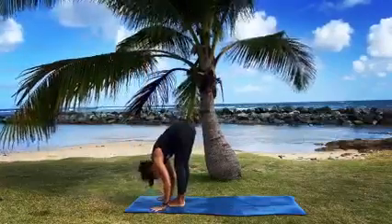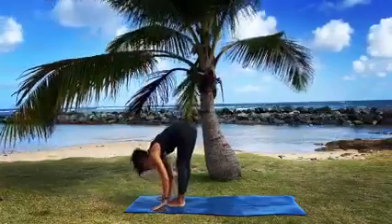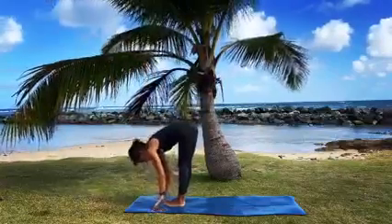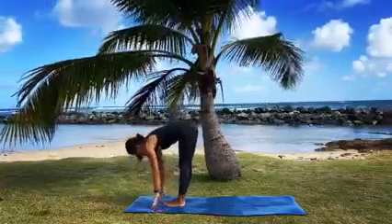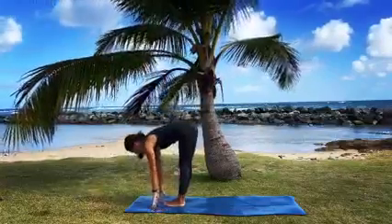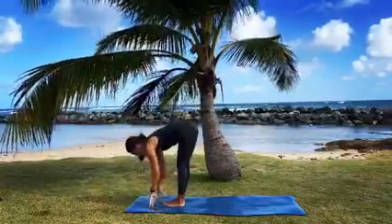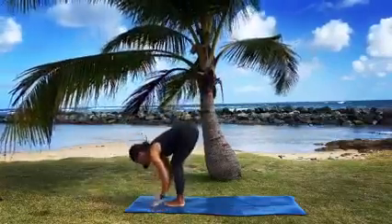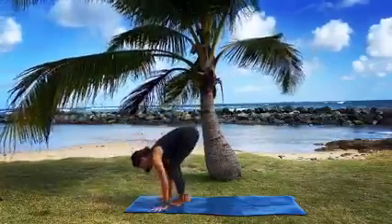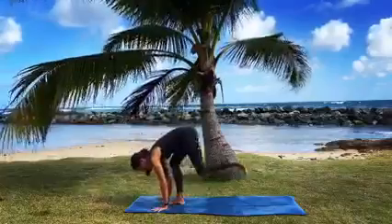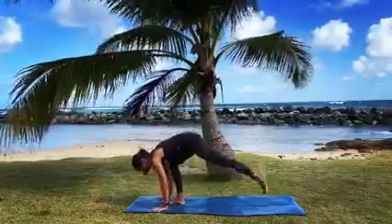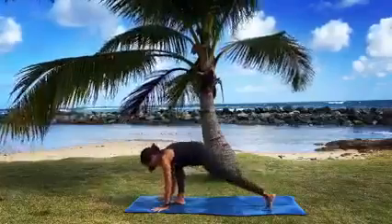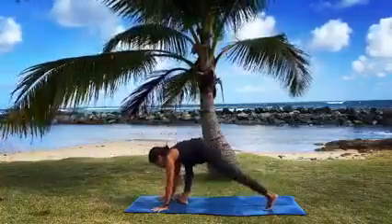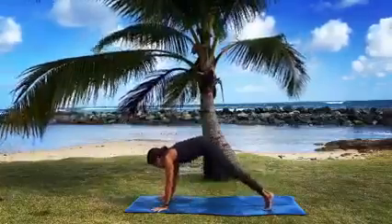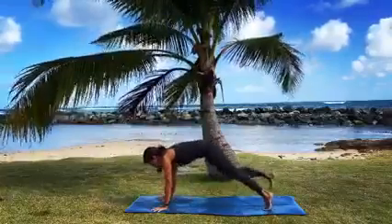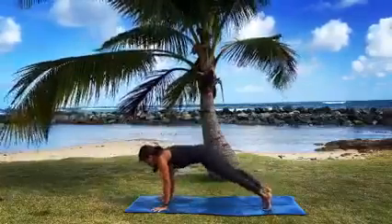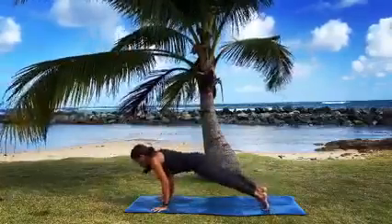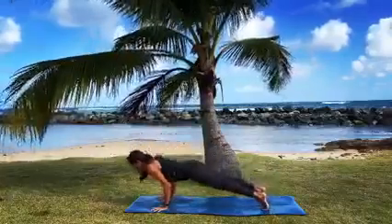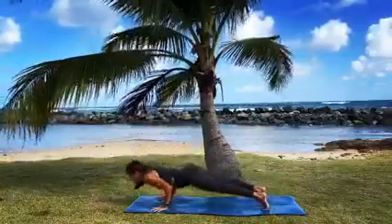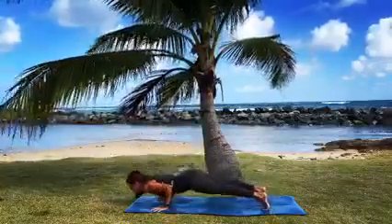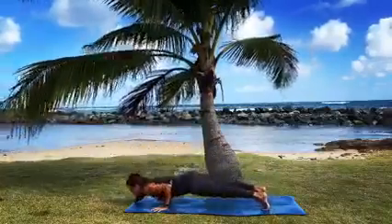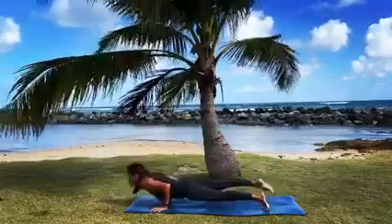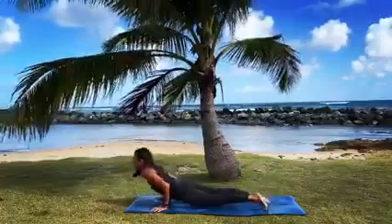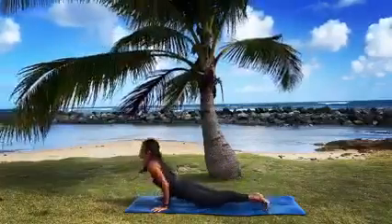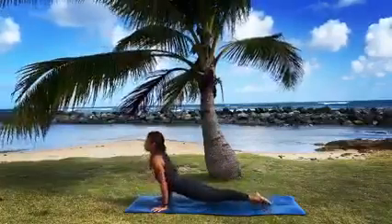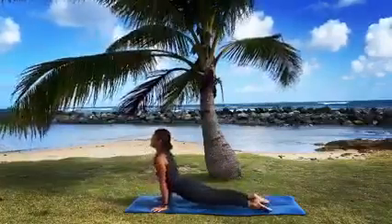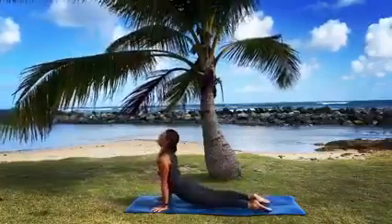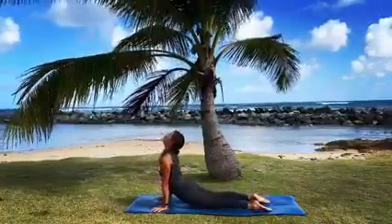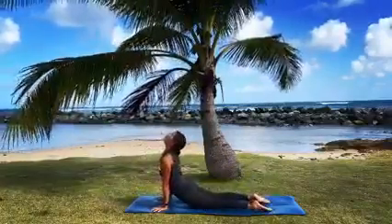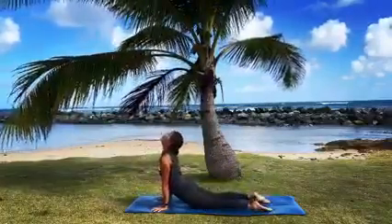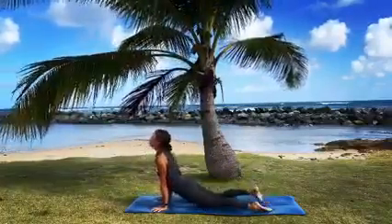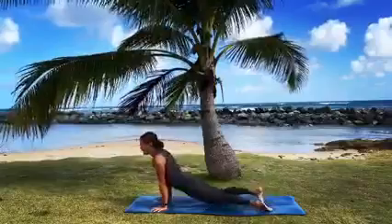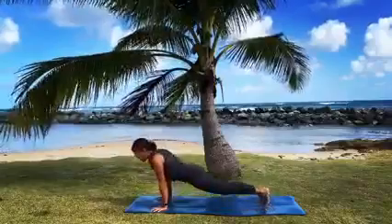Halfway lift, send it back, high lunge. Up dog, down dog.